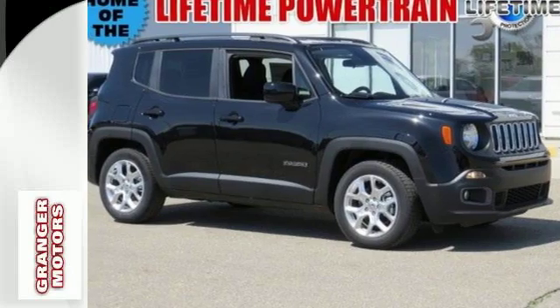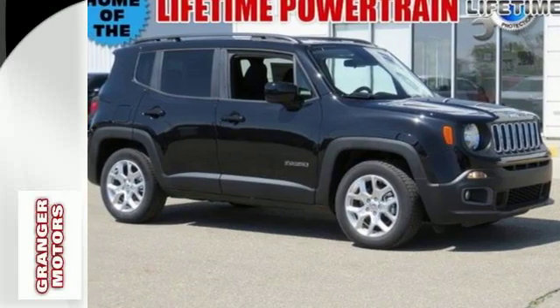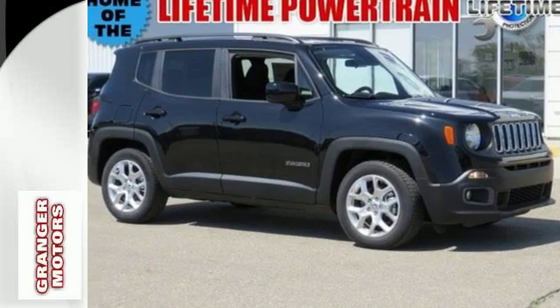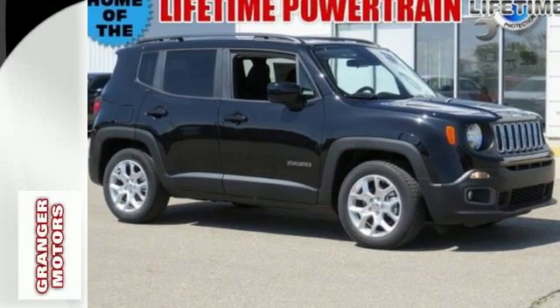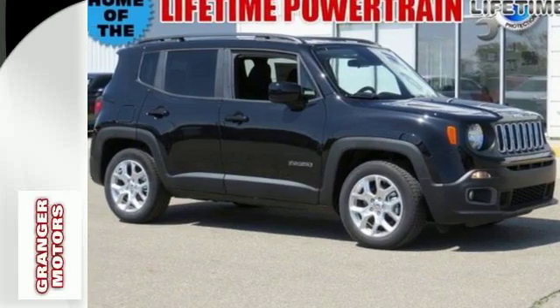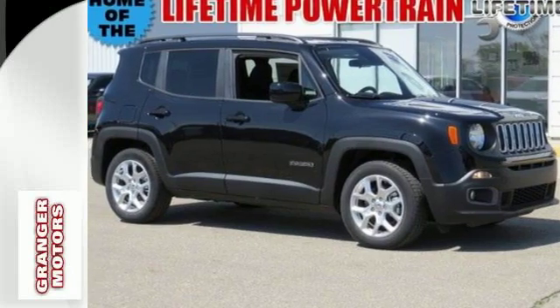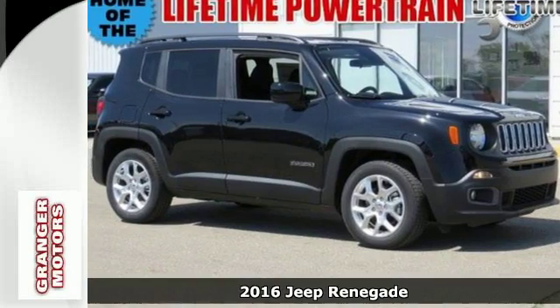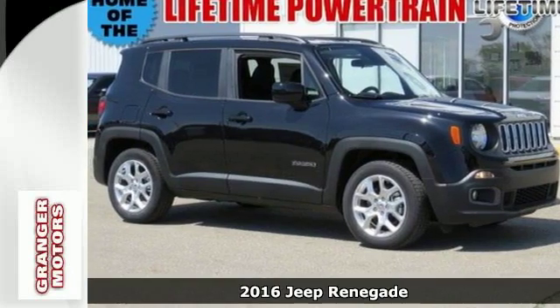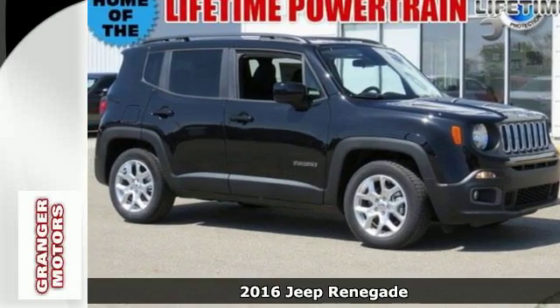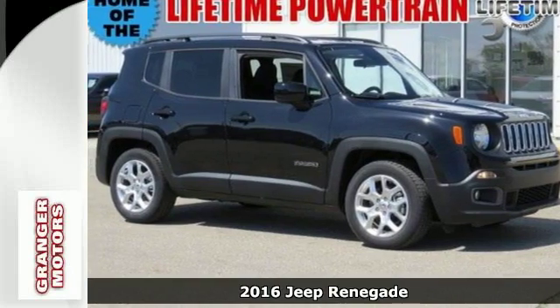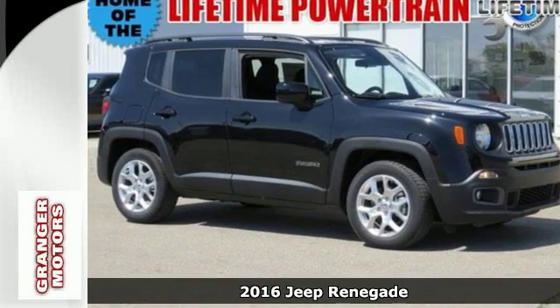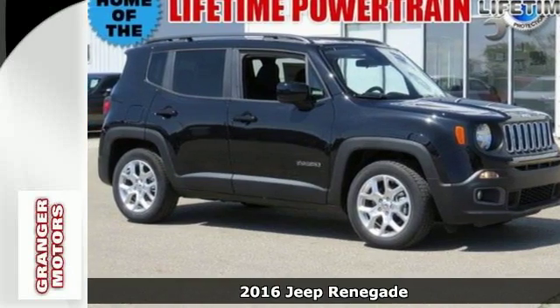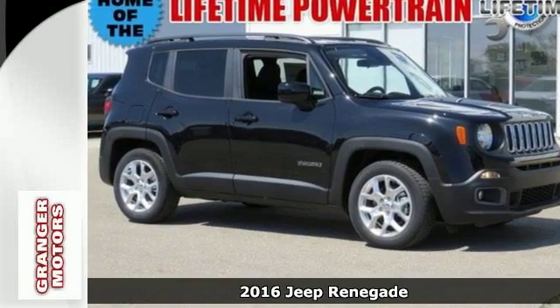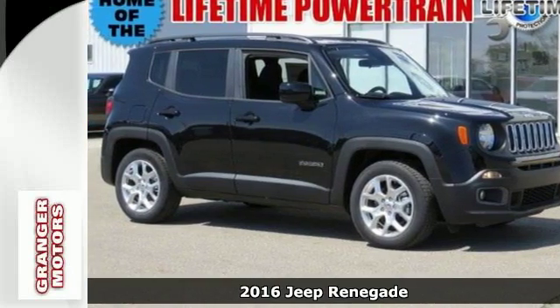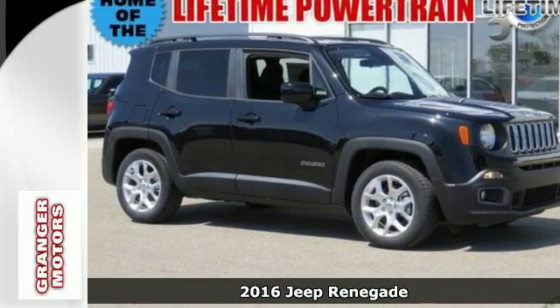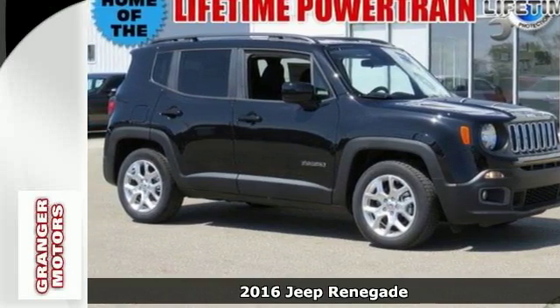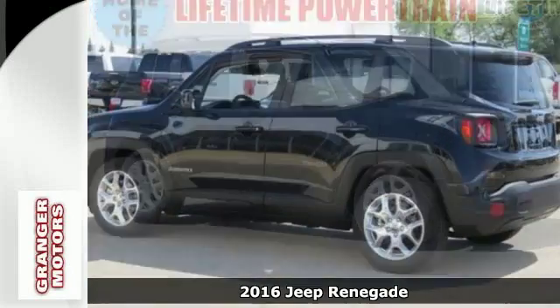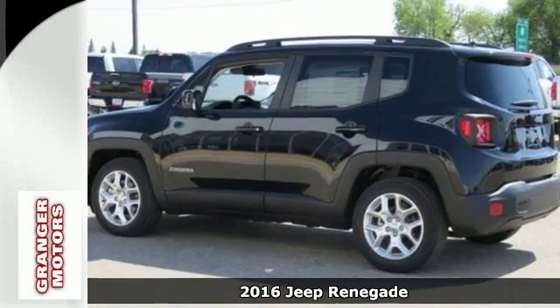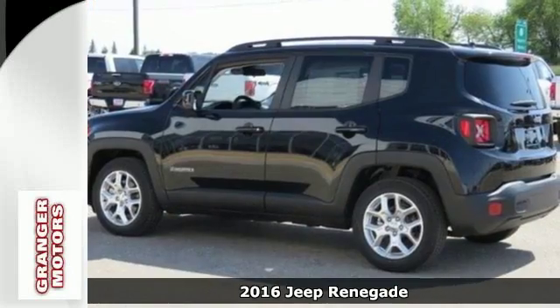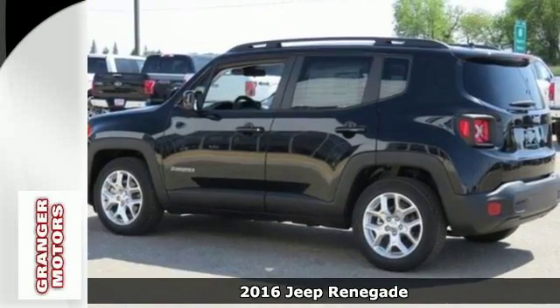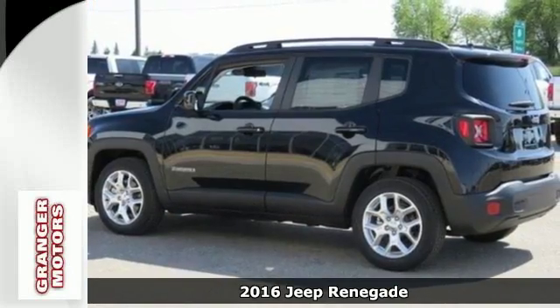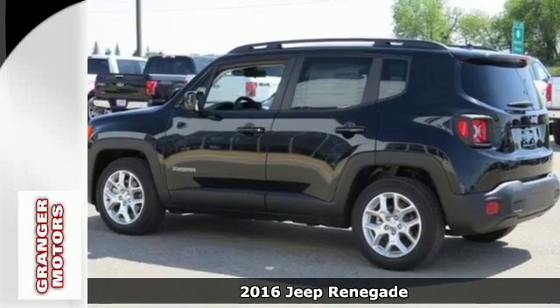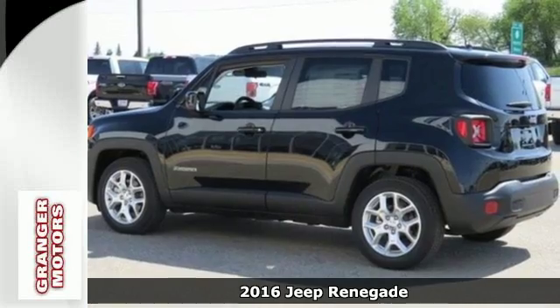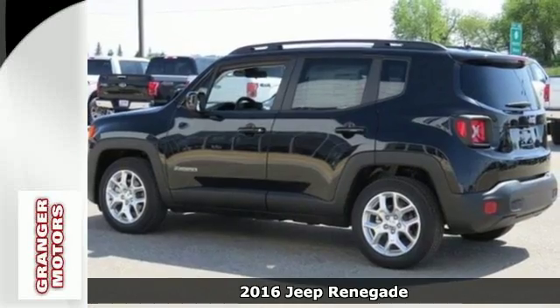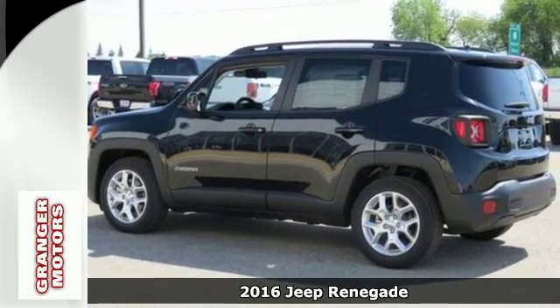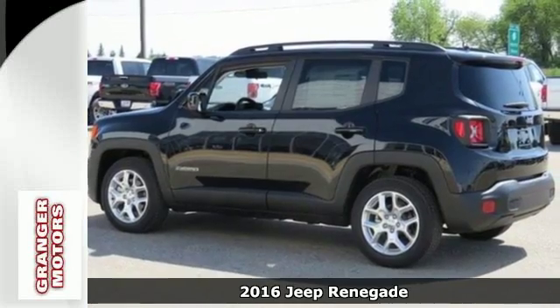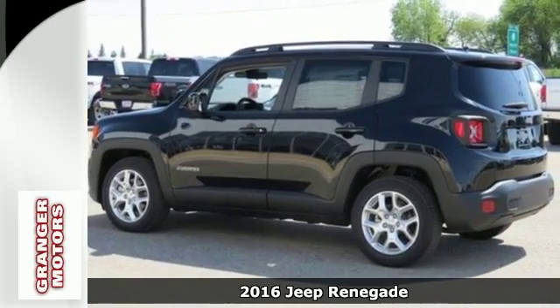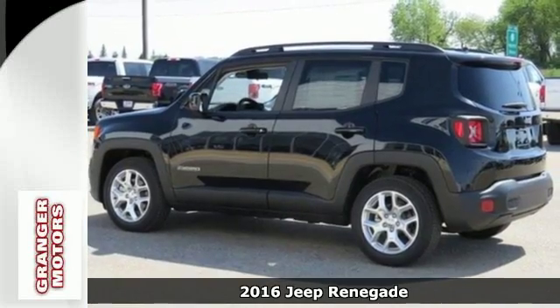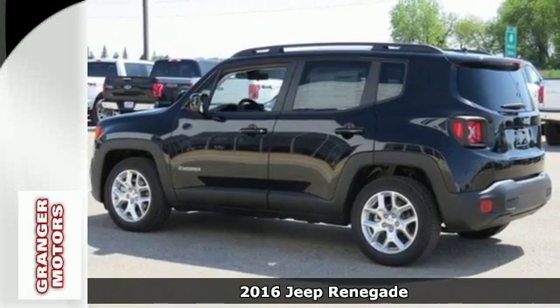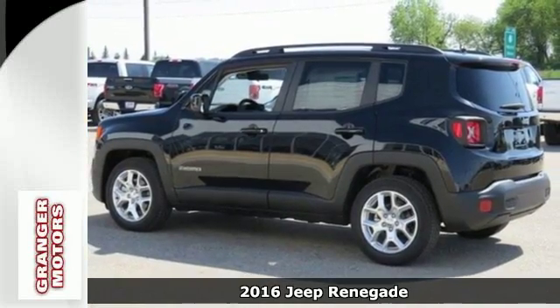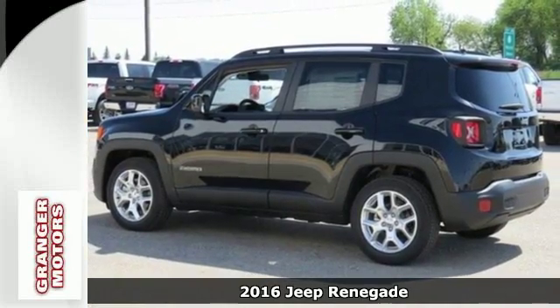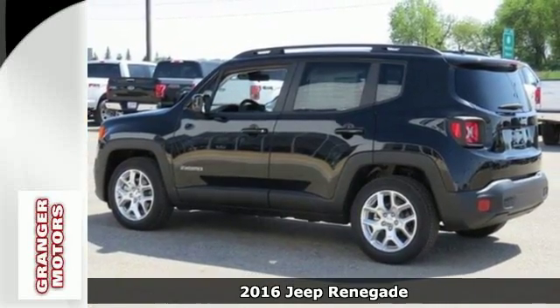It's a 2016 Jeep Renegade. If a breath of fresh air is what you're after, this Renegade will take you there.